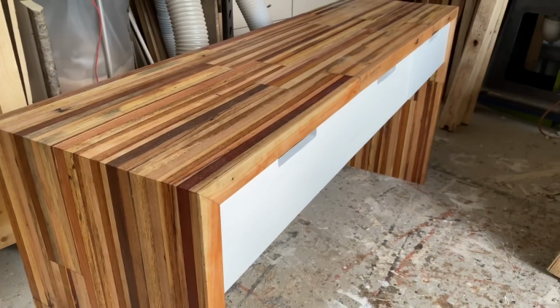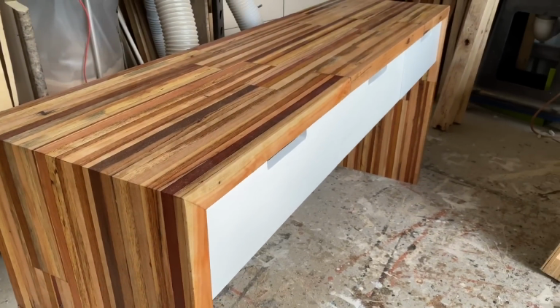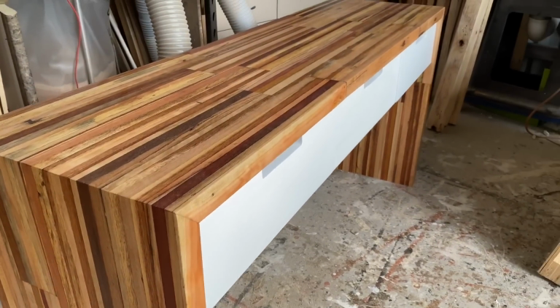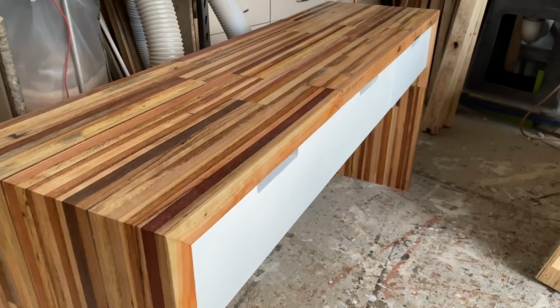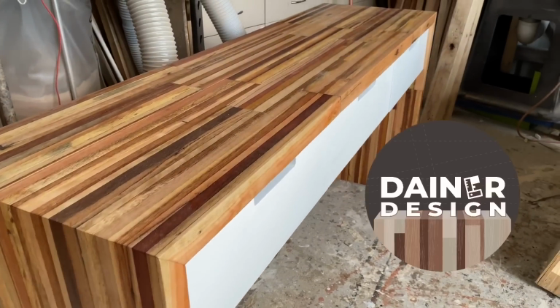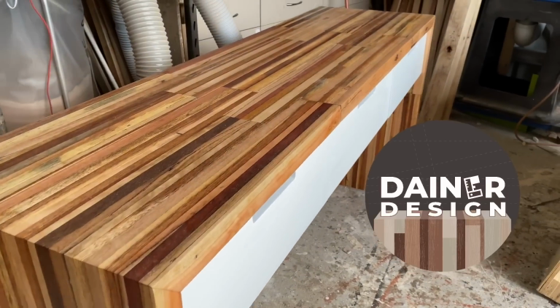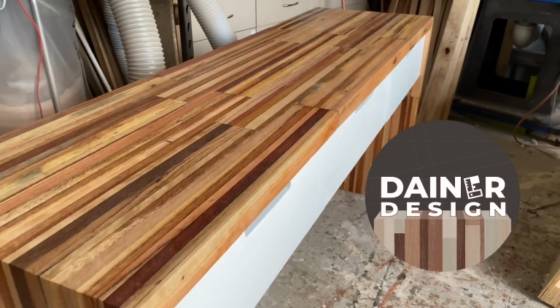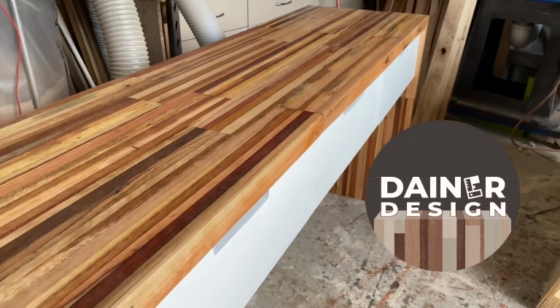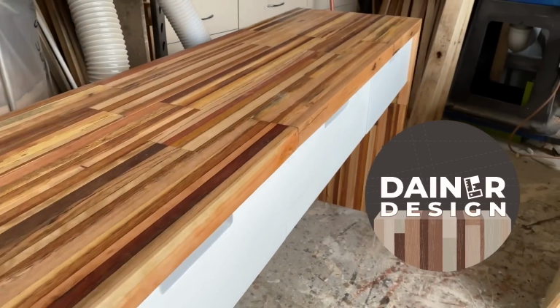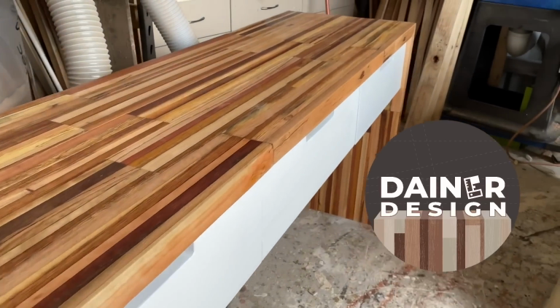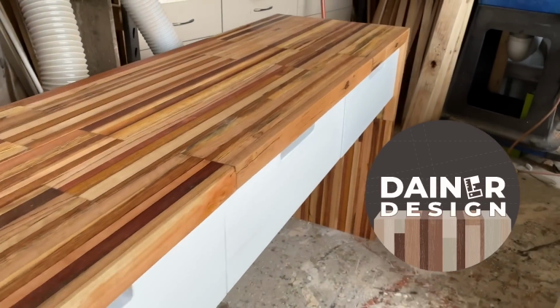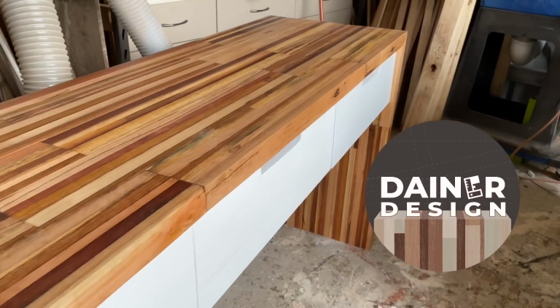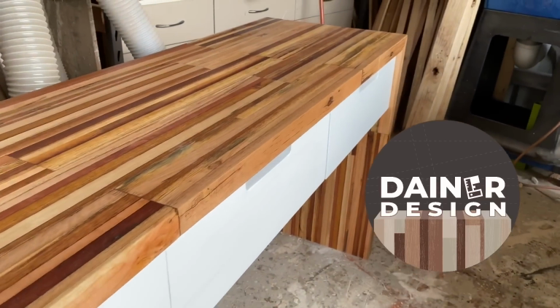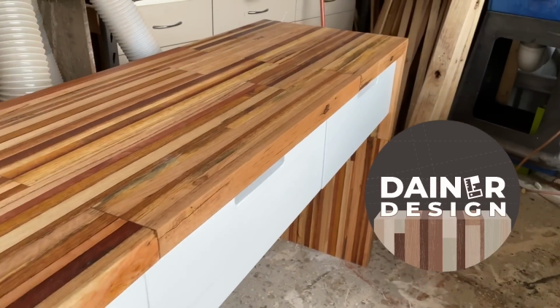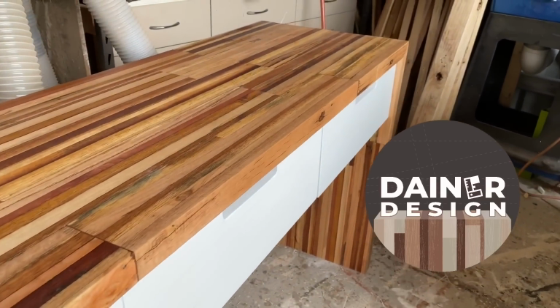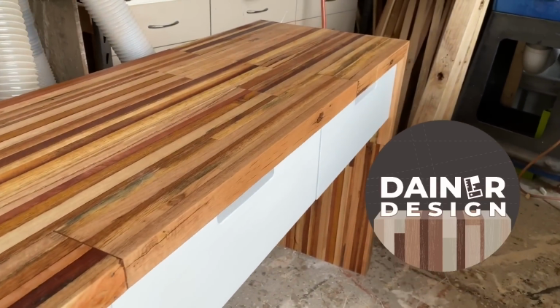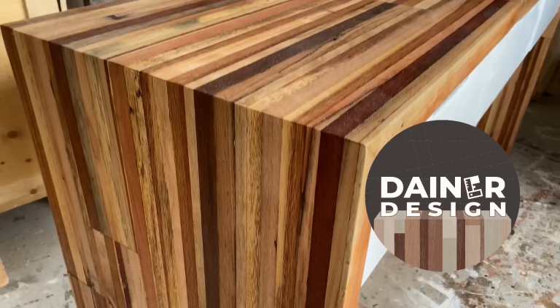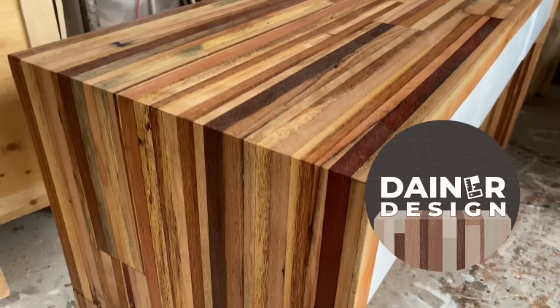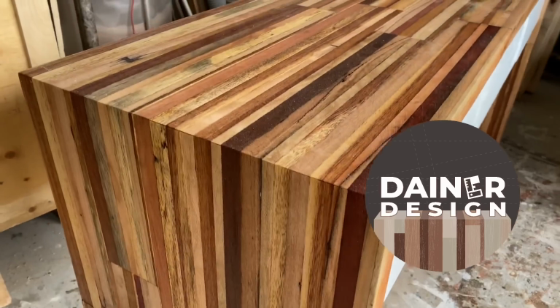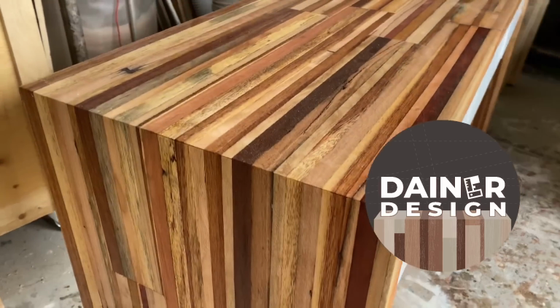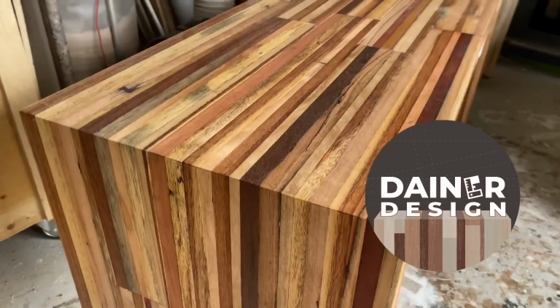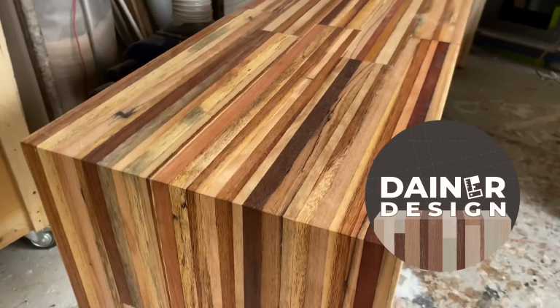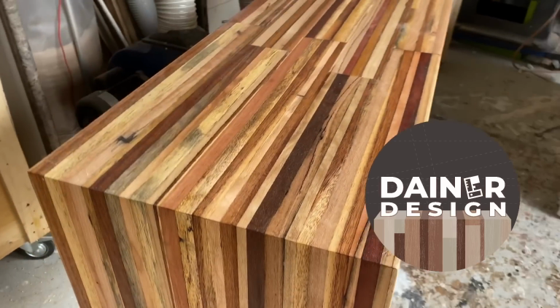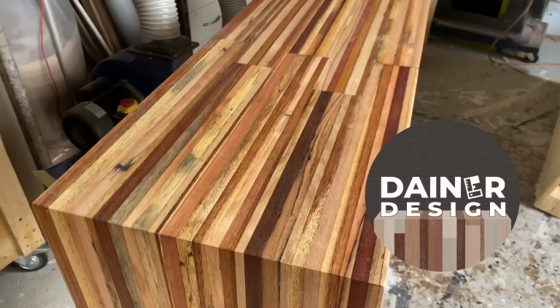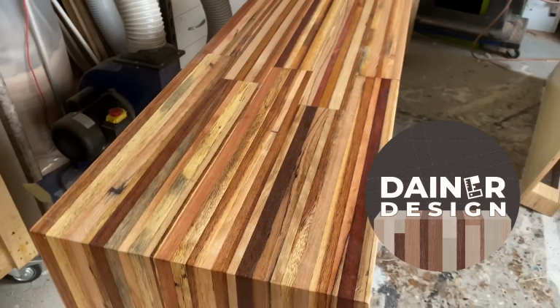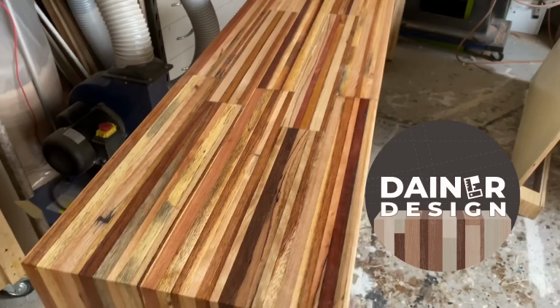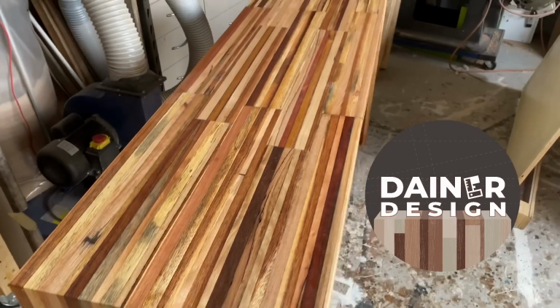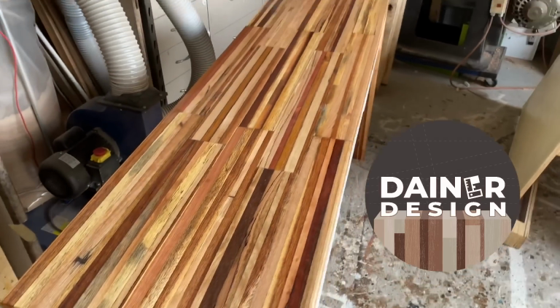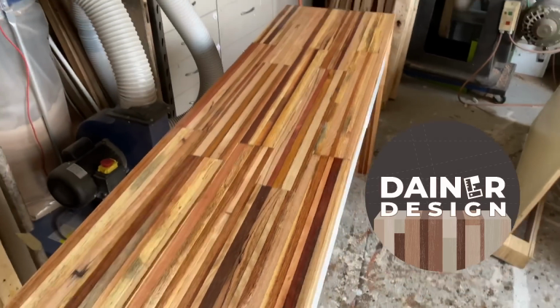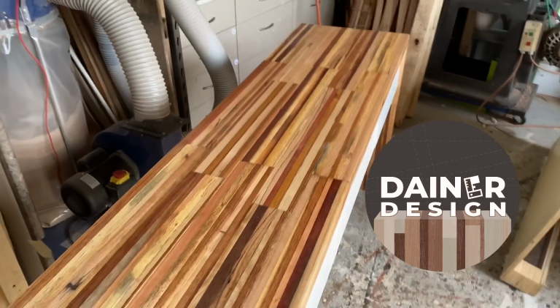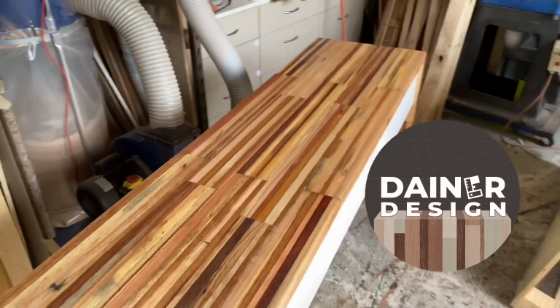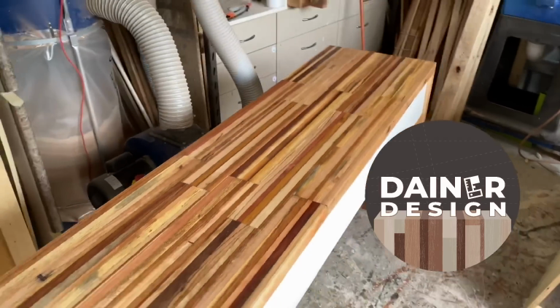G'day, my name's Mark. I like to make furniture out of recycled timber, mostly pallets.